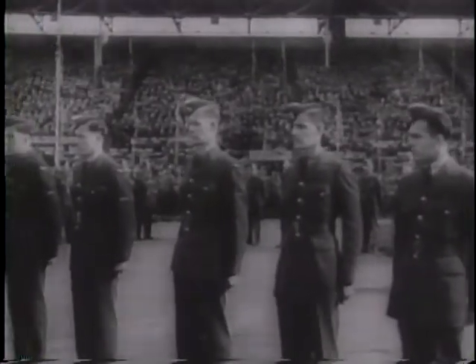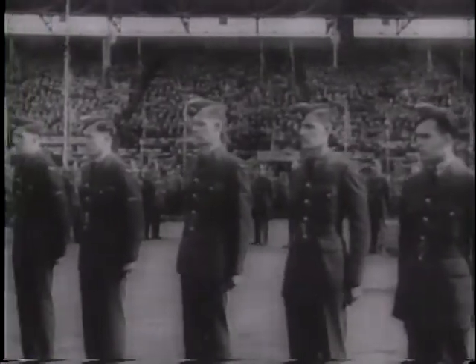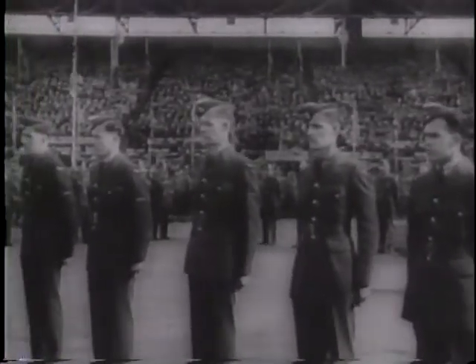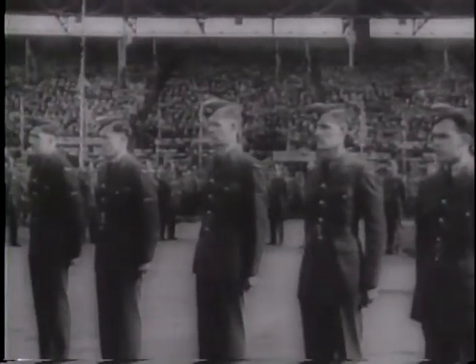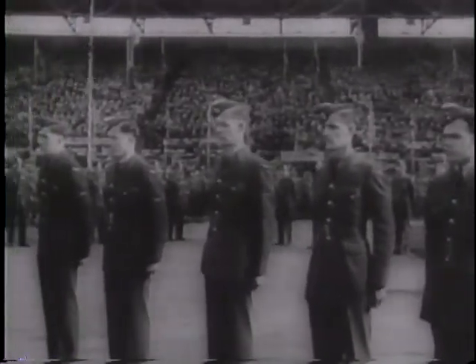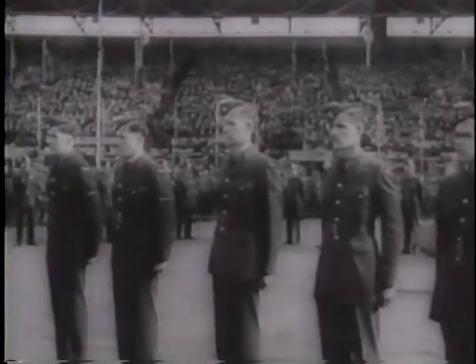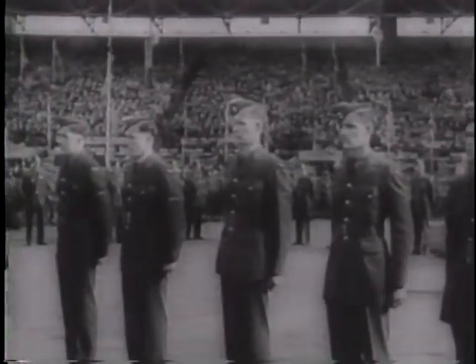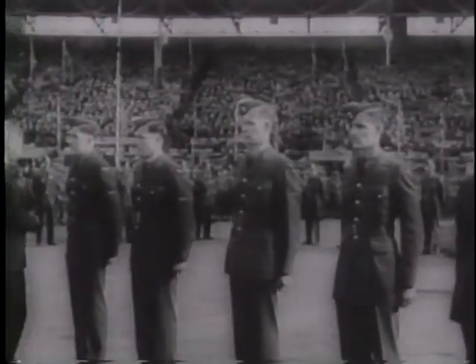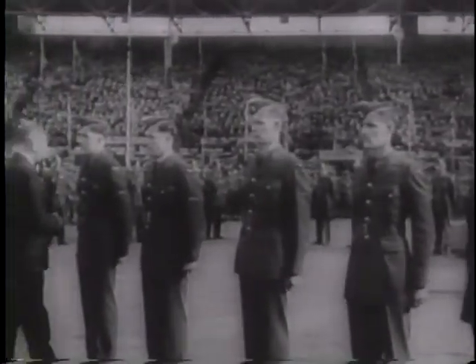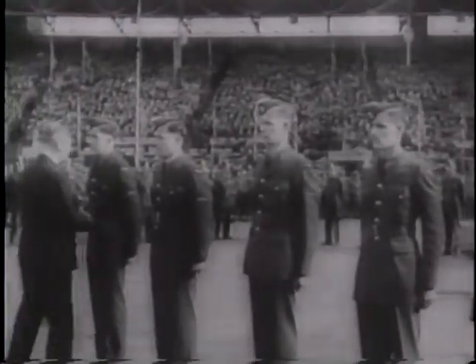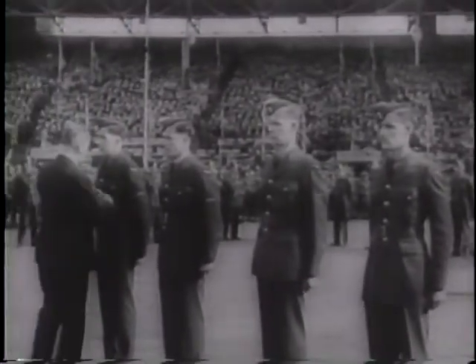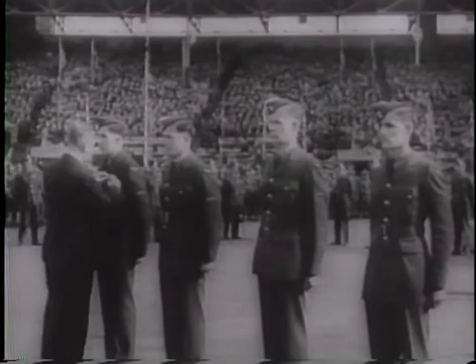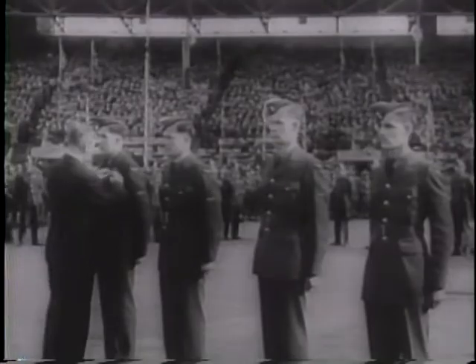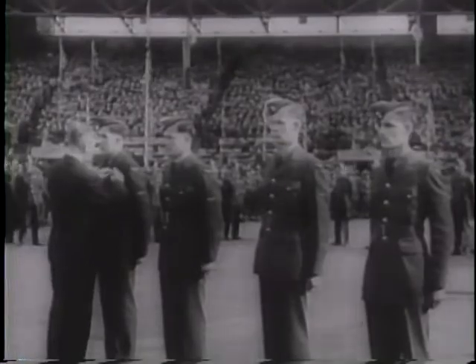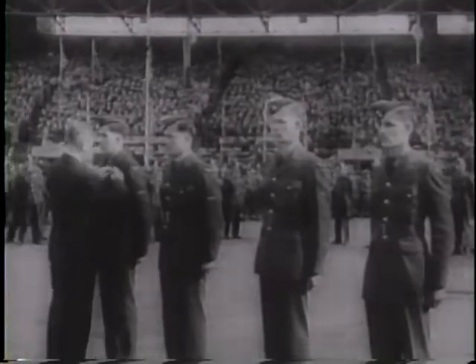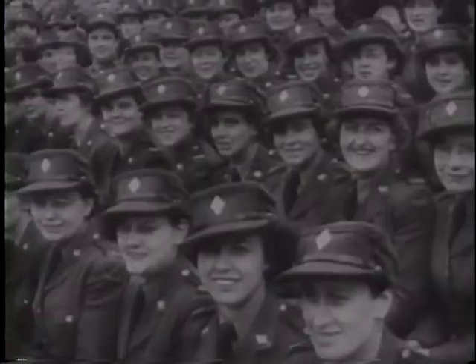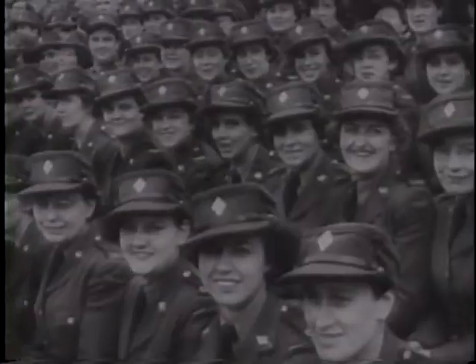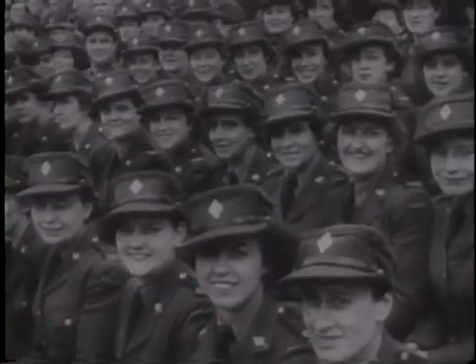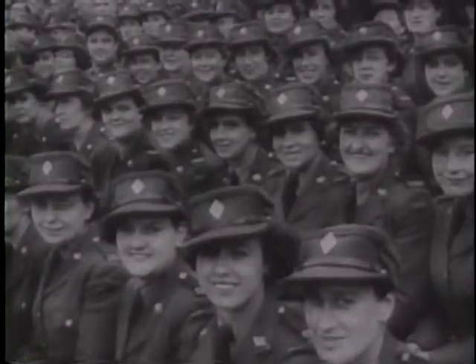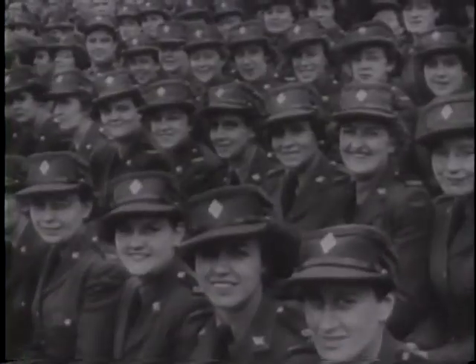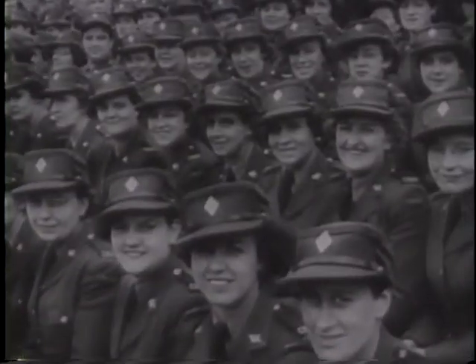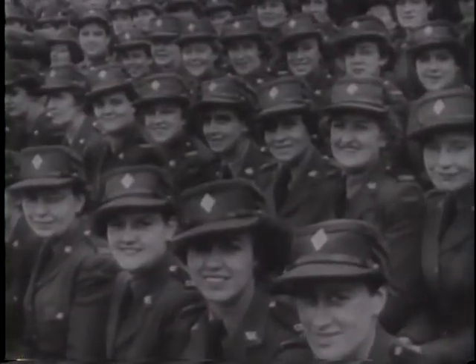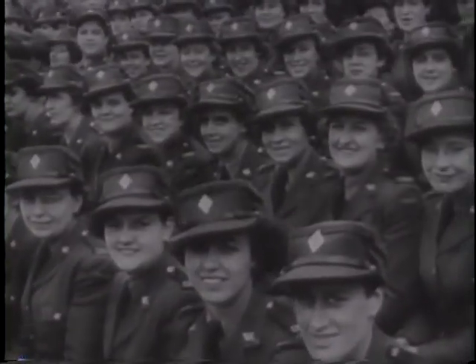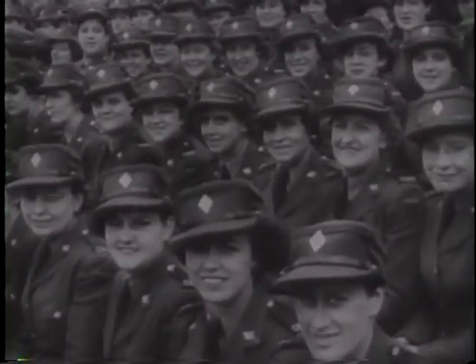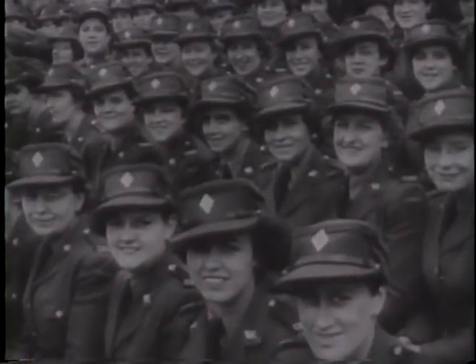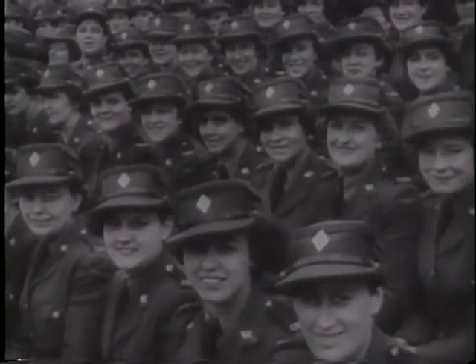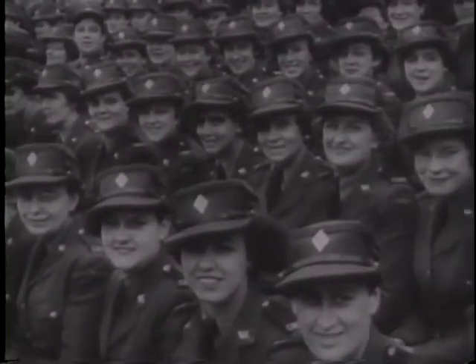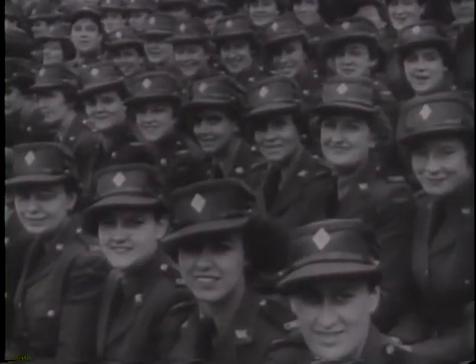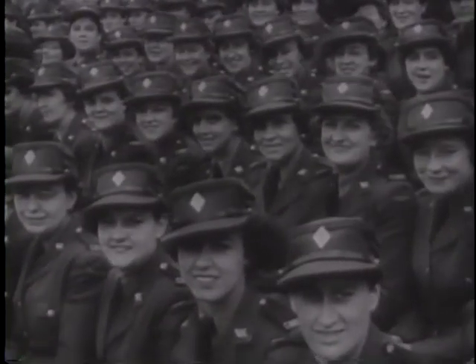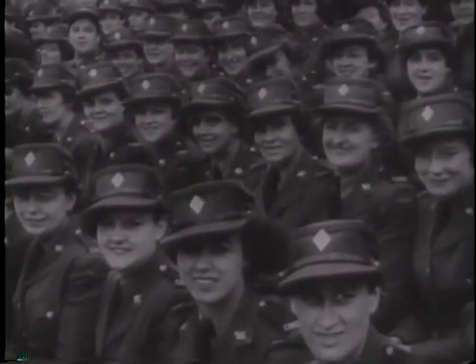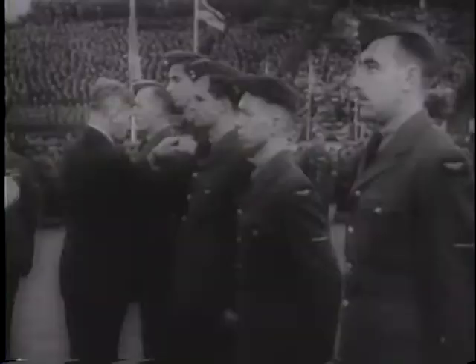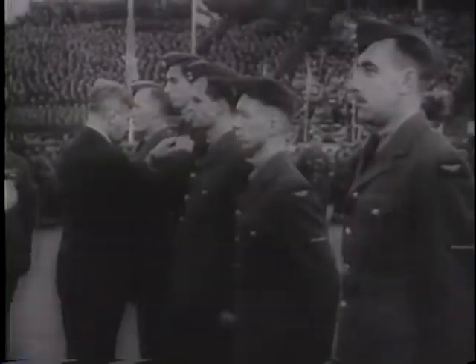Five men — pilot, navigator, gunner, wirelessman, and bombardier — trained as a team.